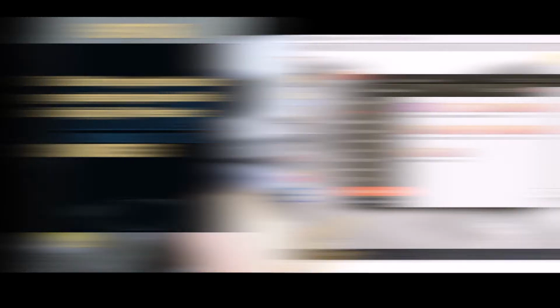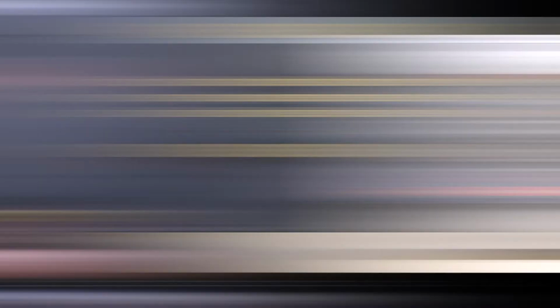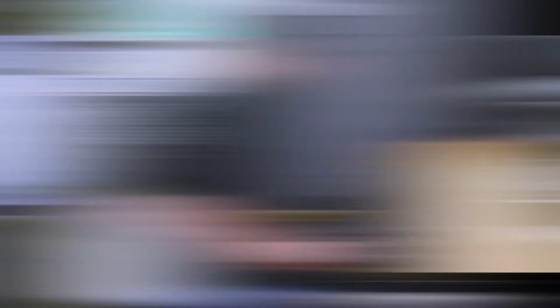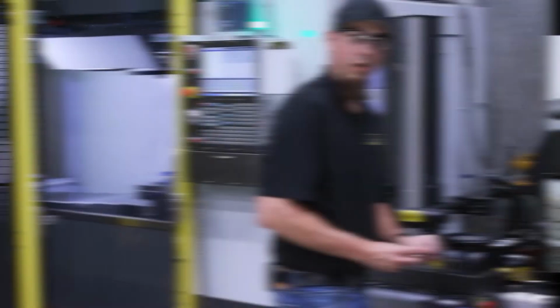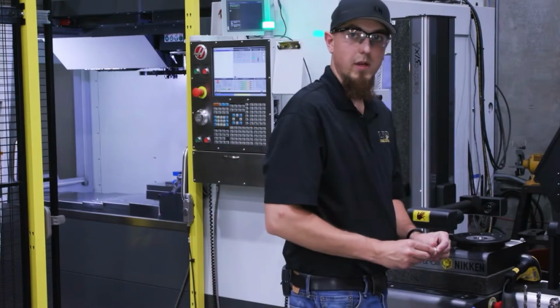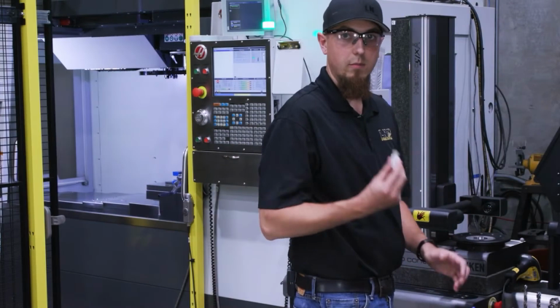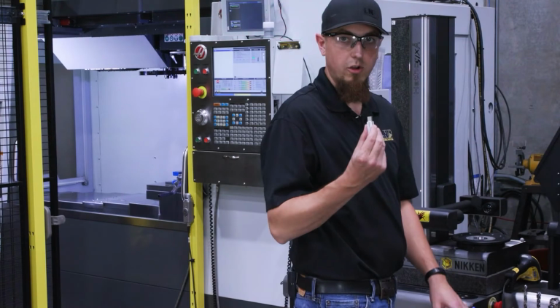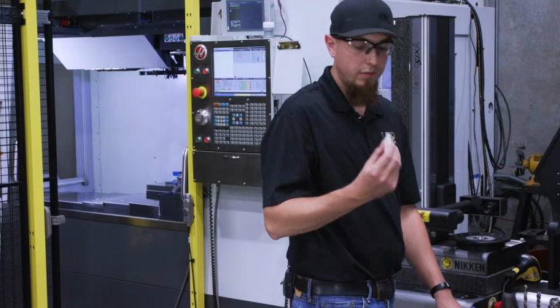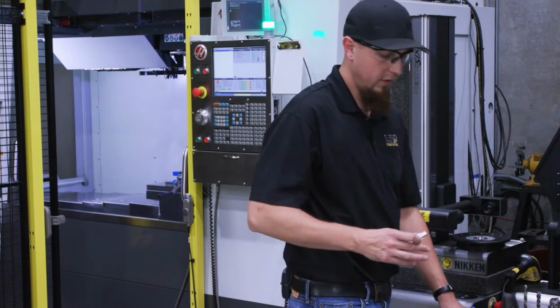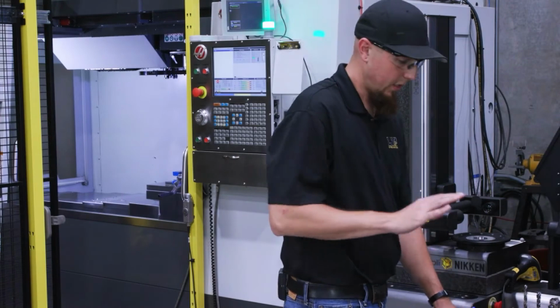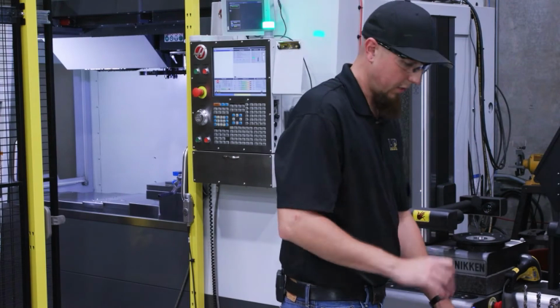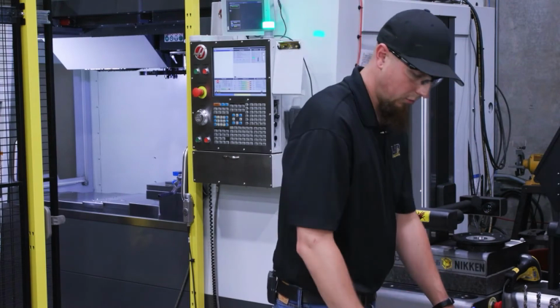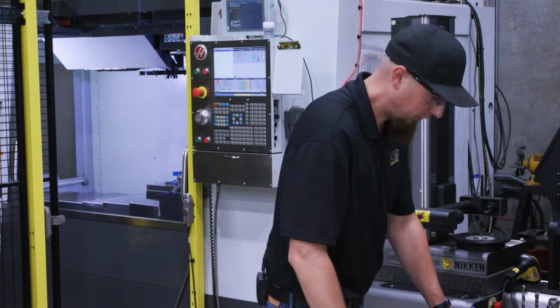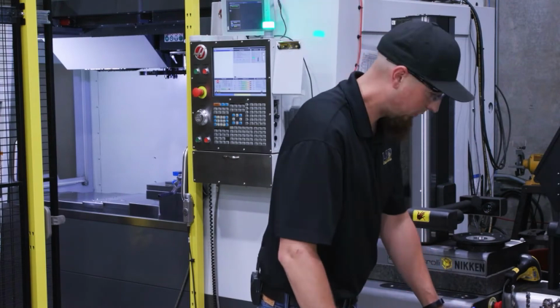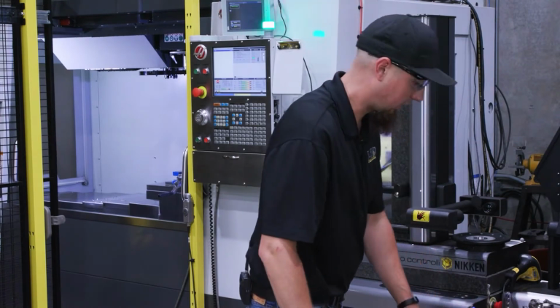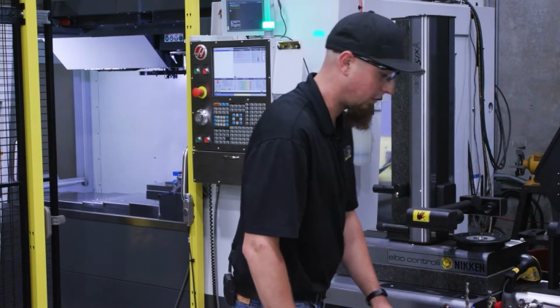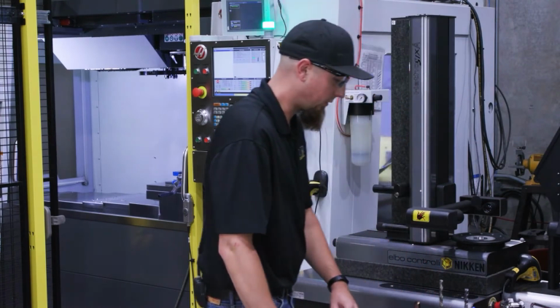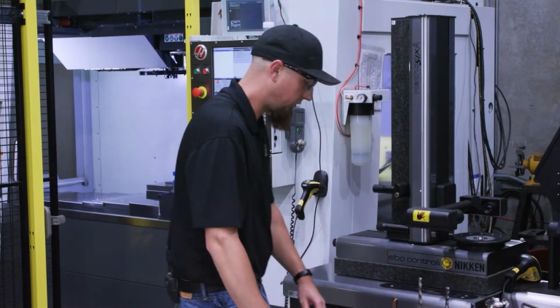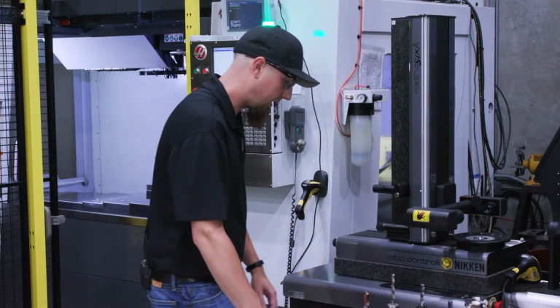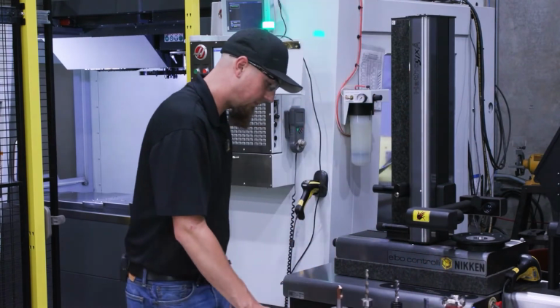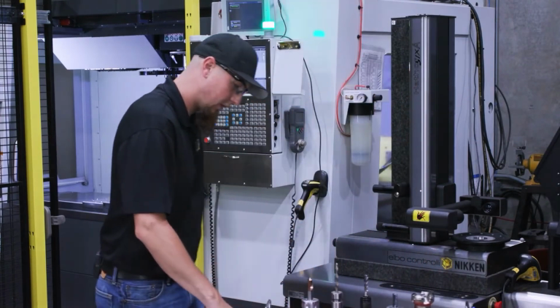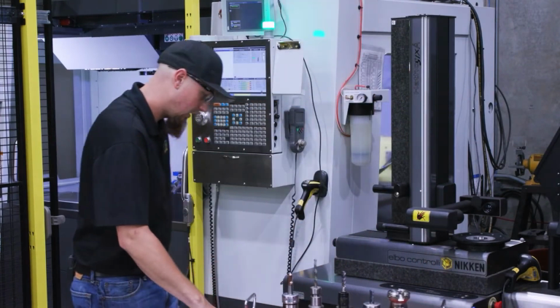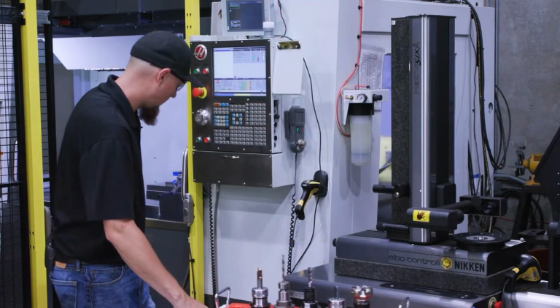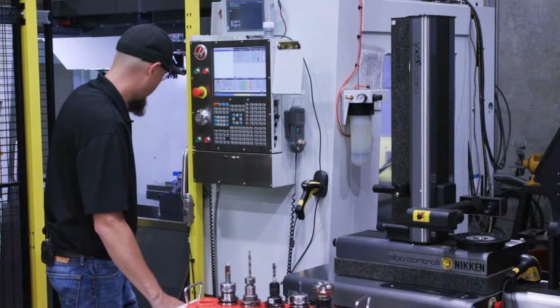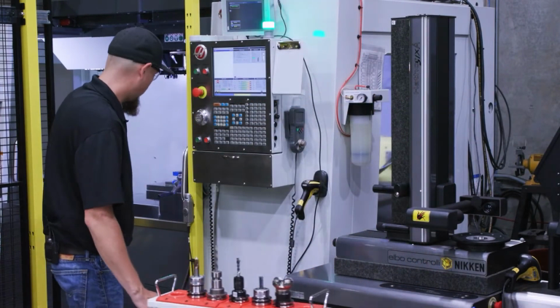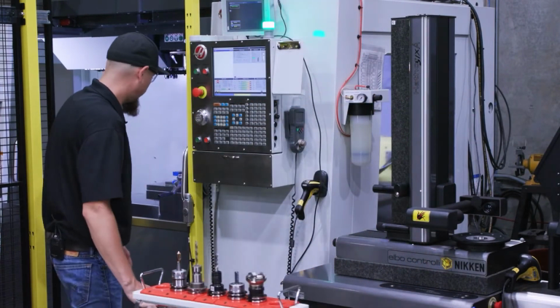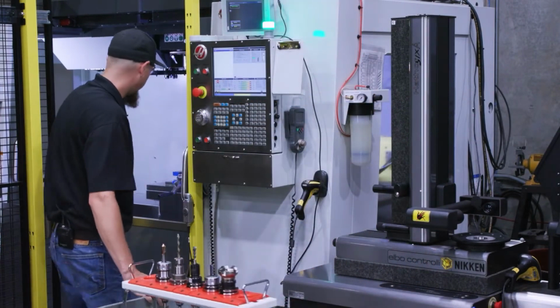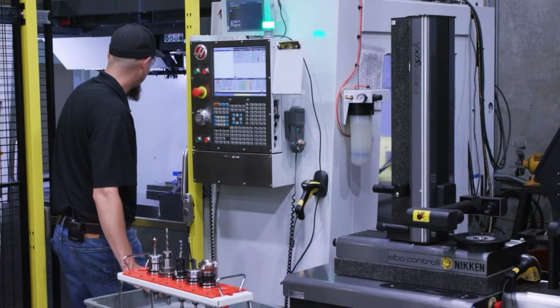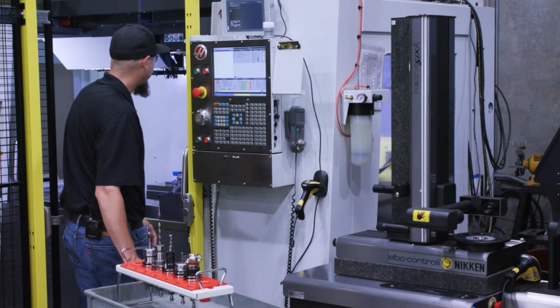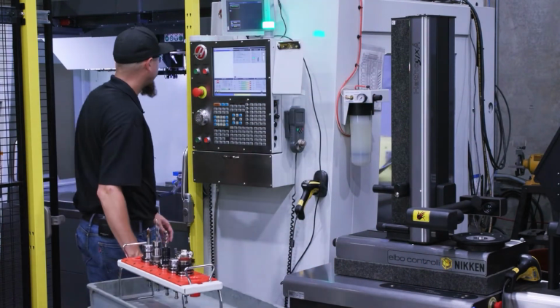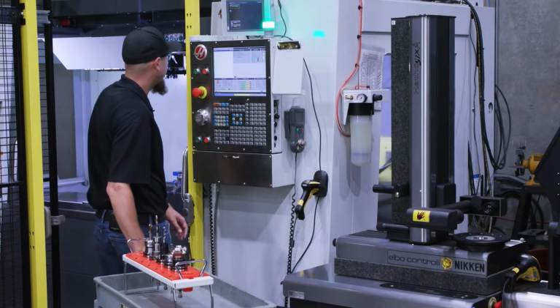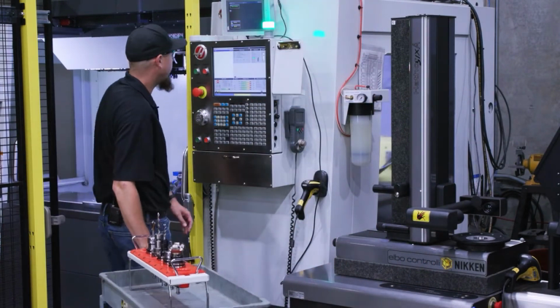Now I'll take my thumb drive and my tools, bring them over to the machine, upload my offsets first.